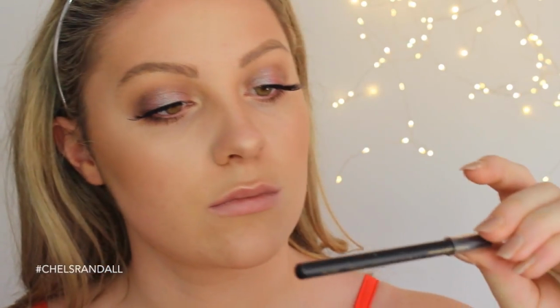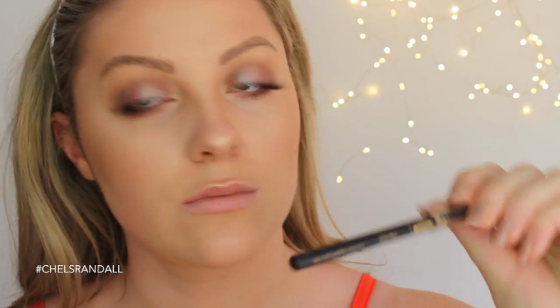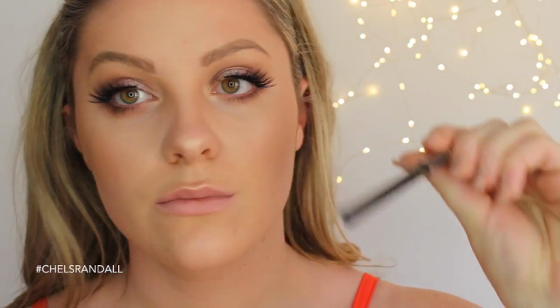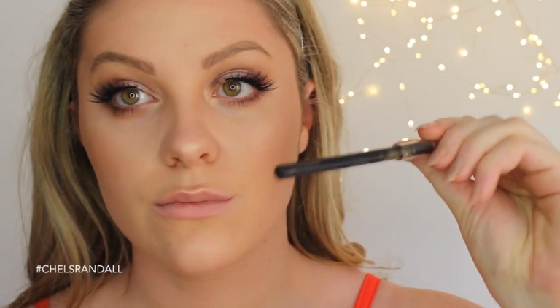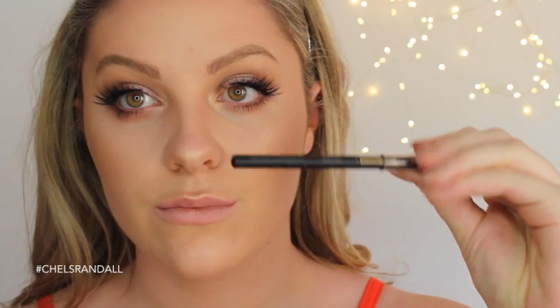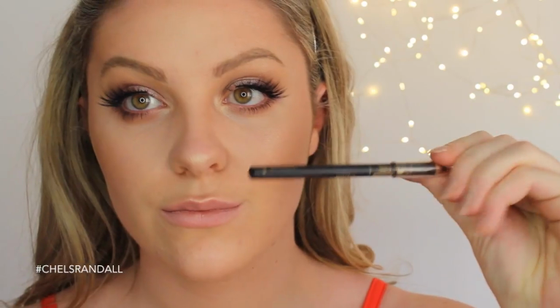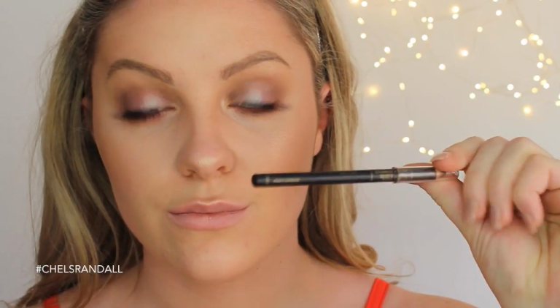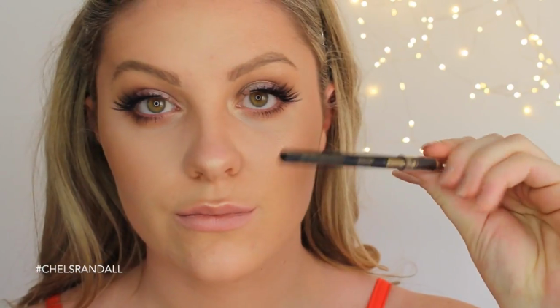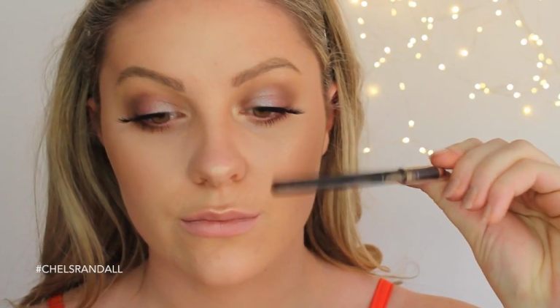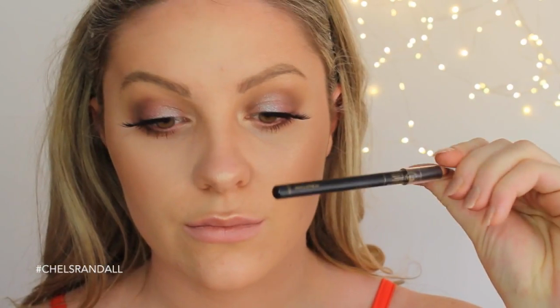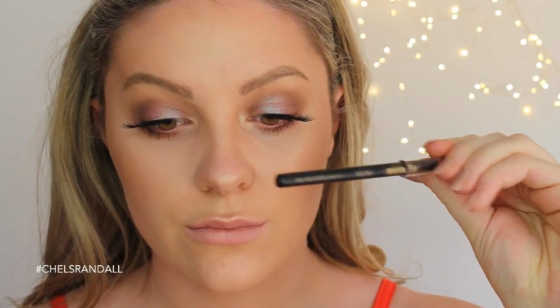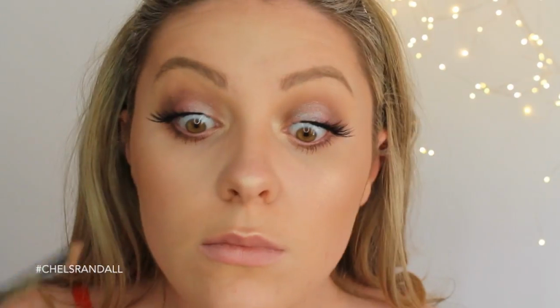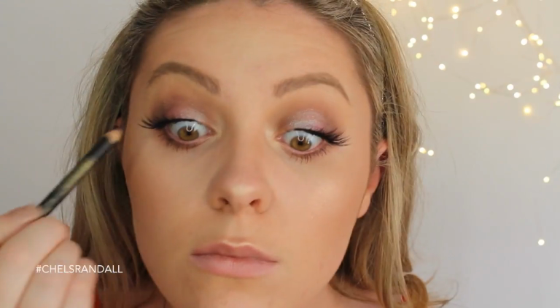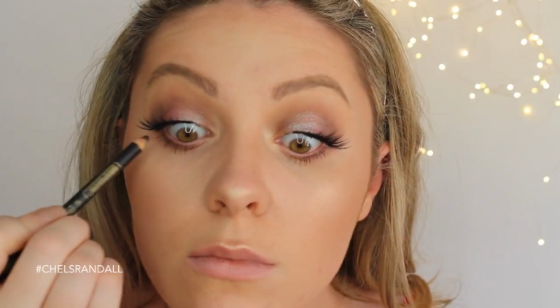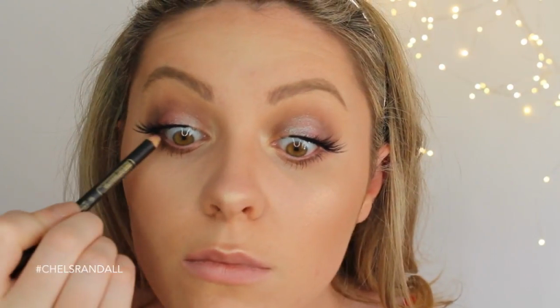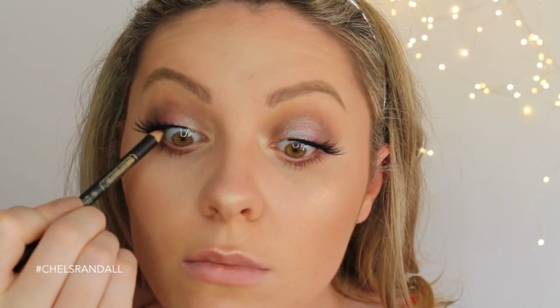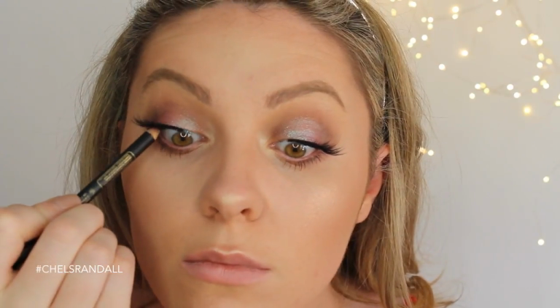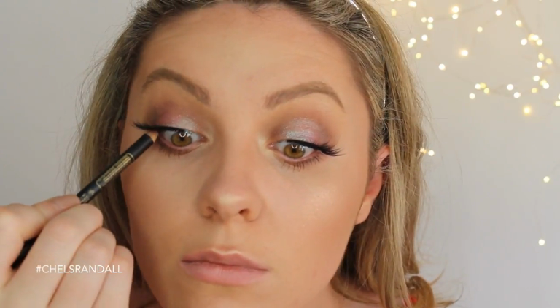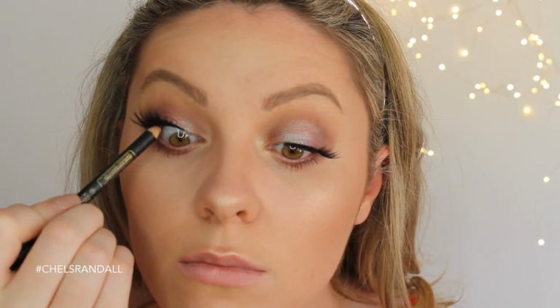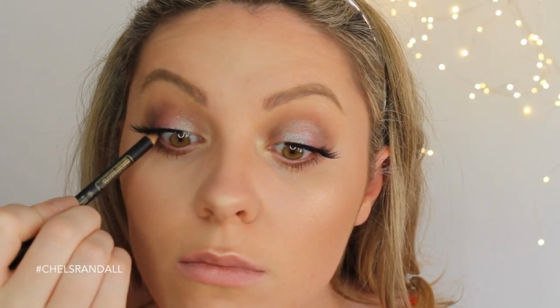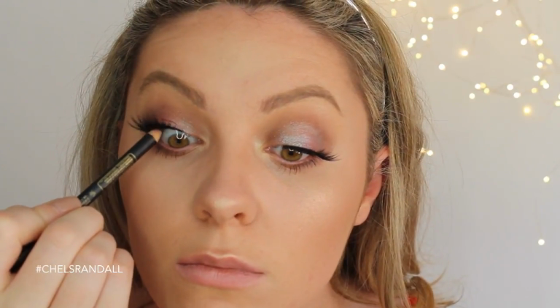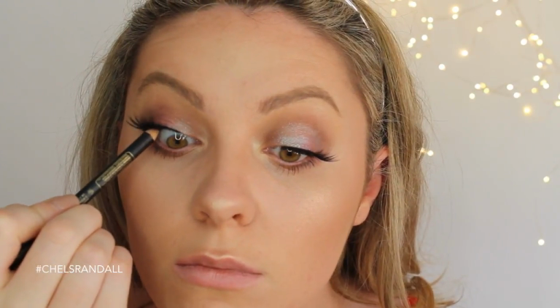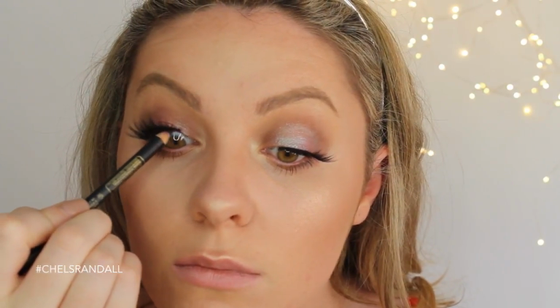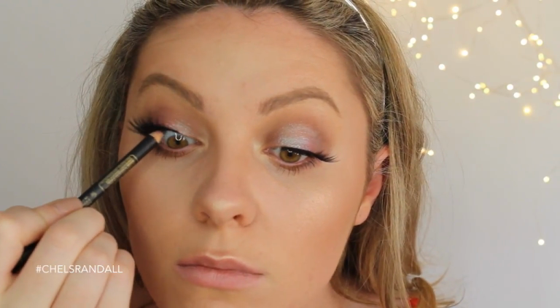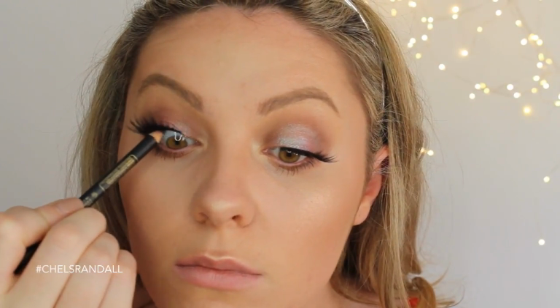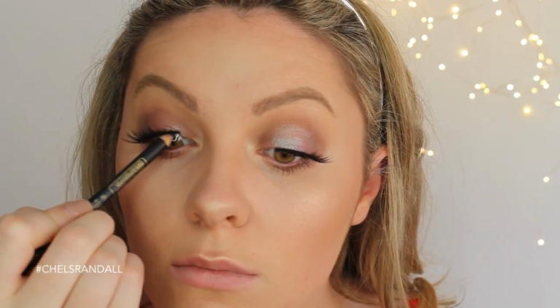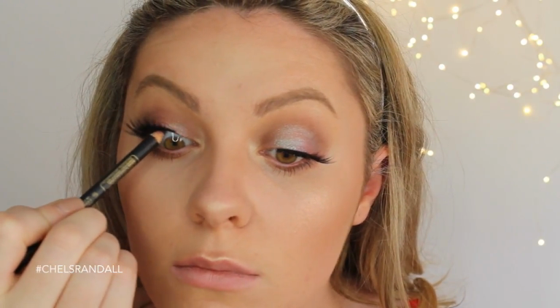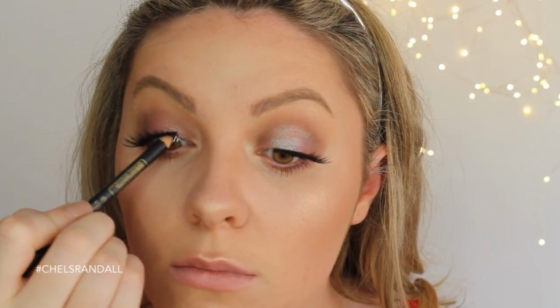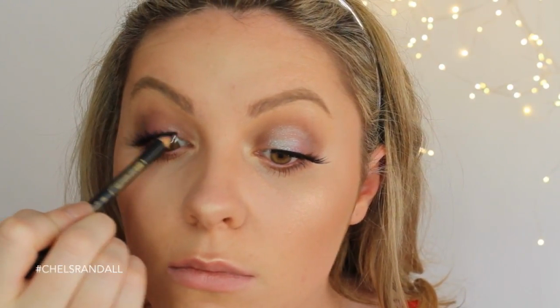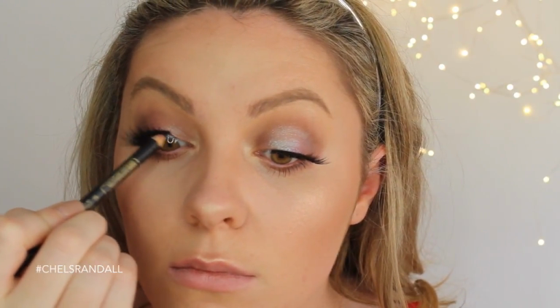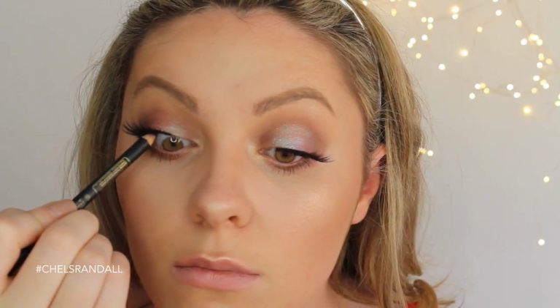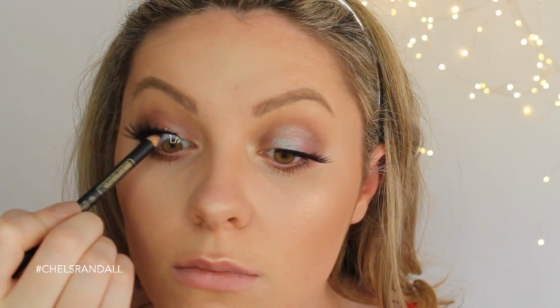Then I'm just going to be lining my tightline and my waterline — those lashes are bouncing!